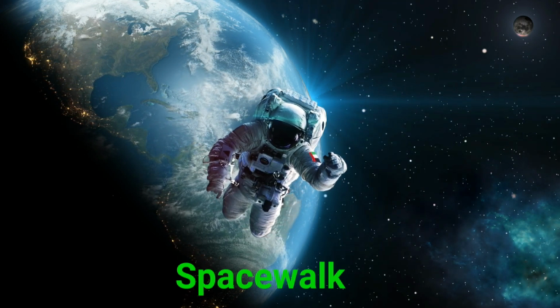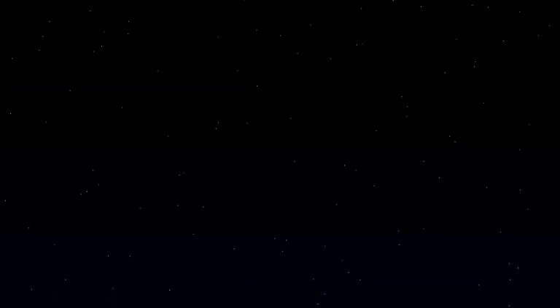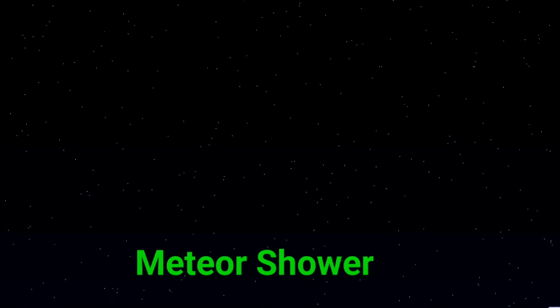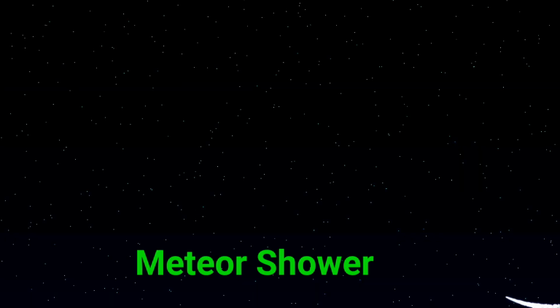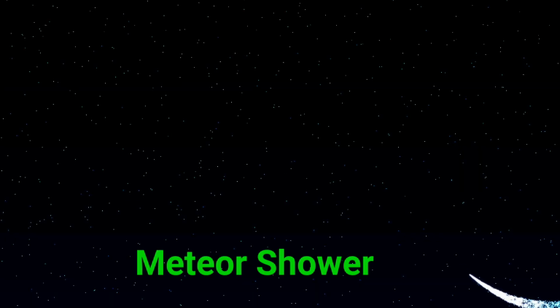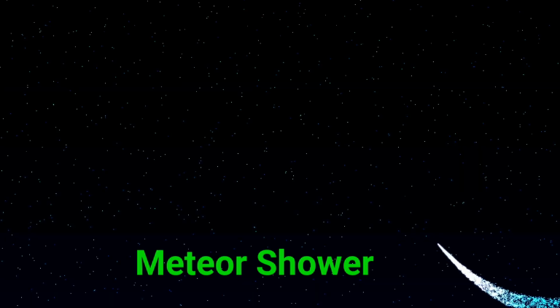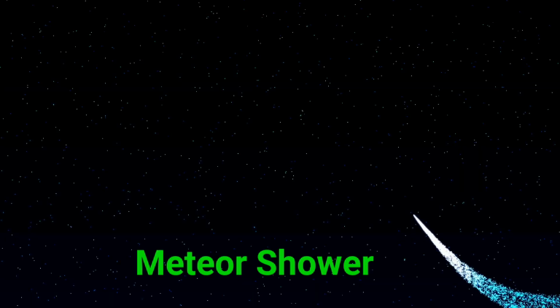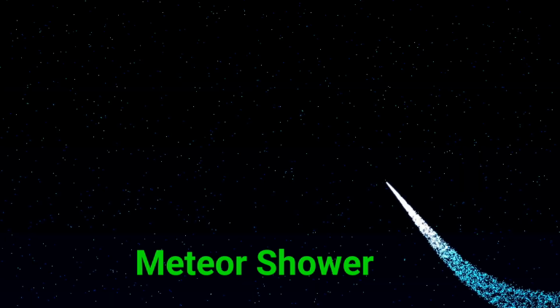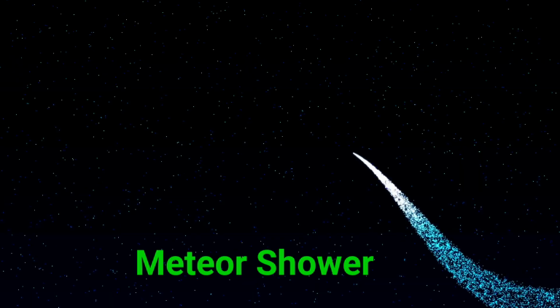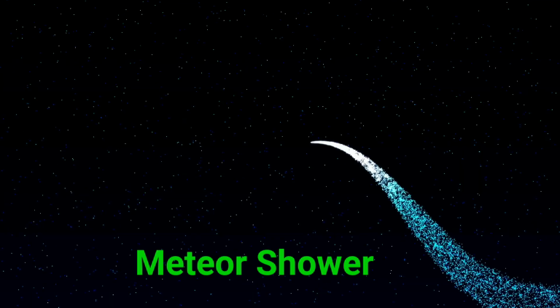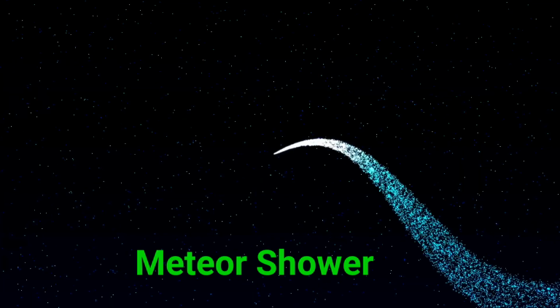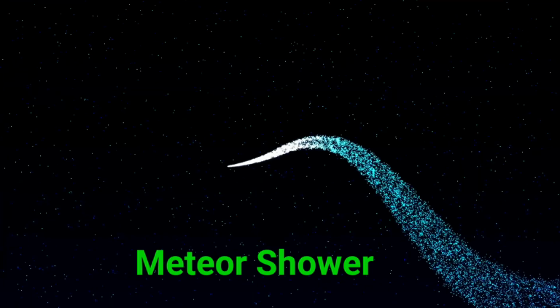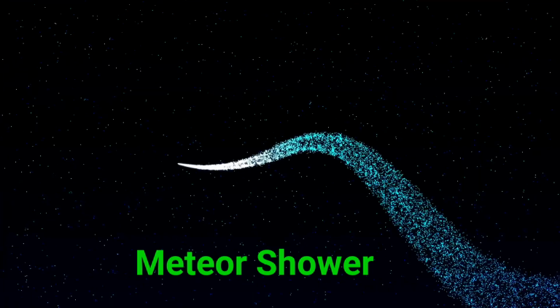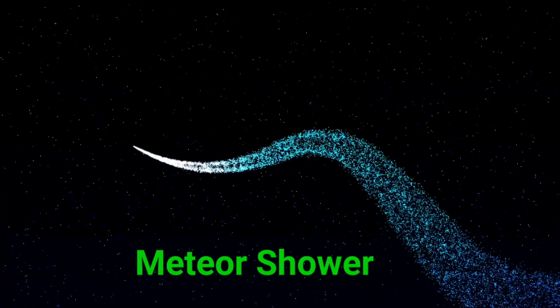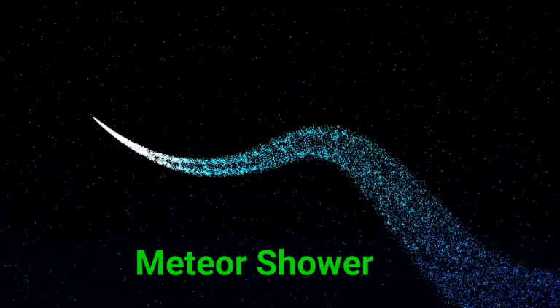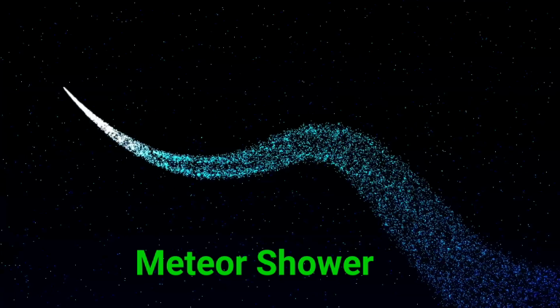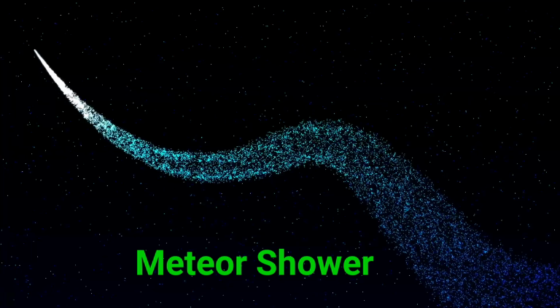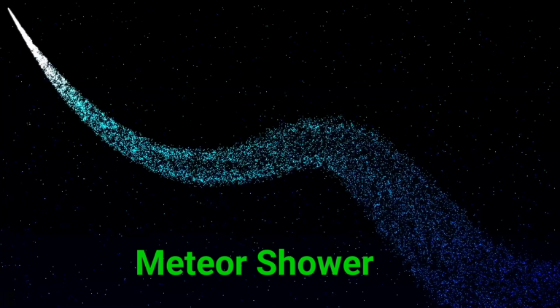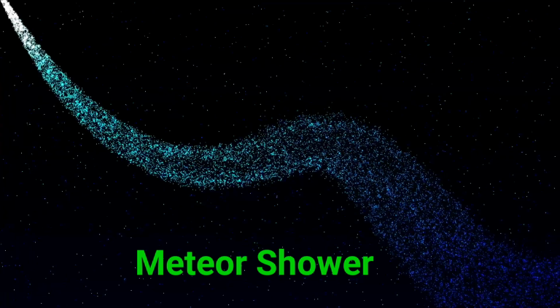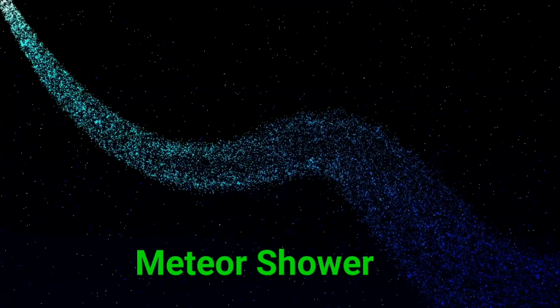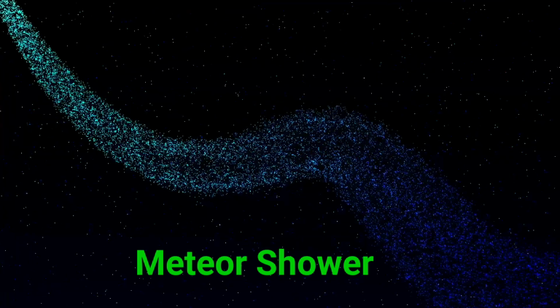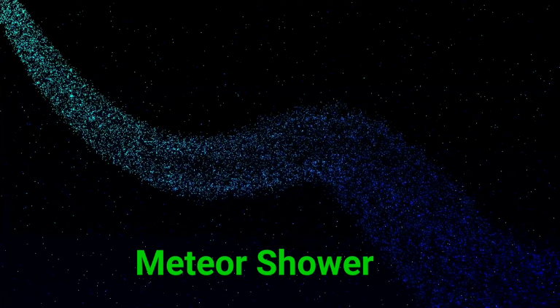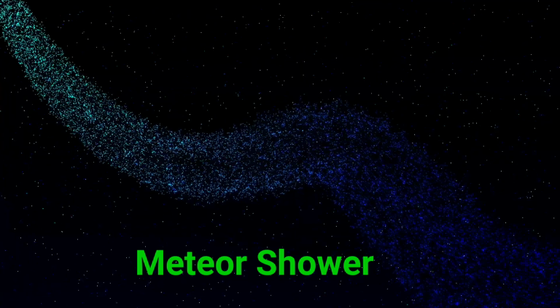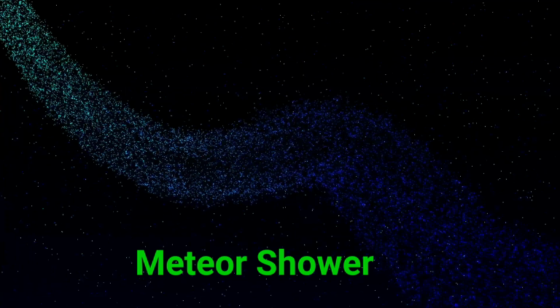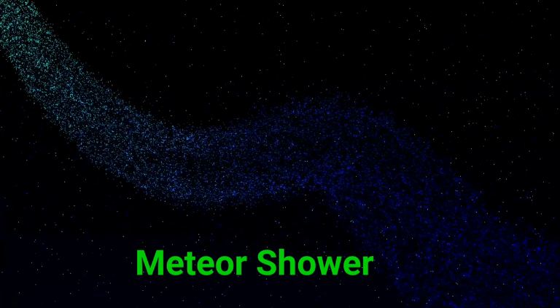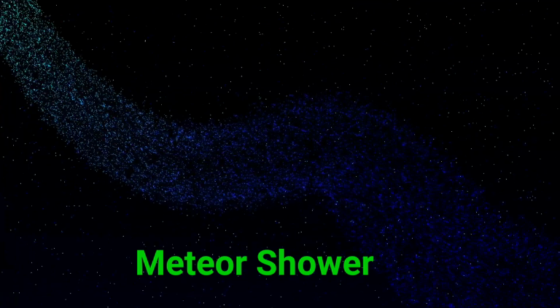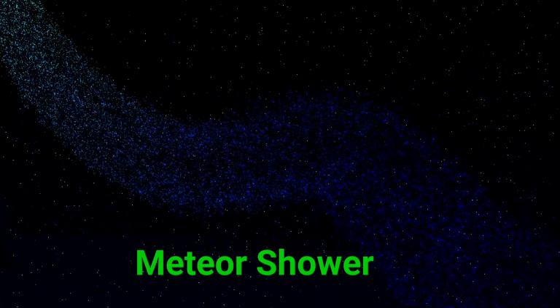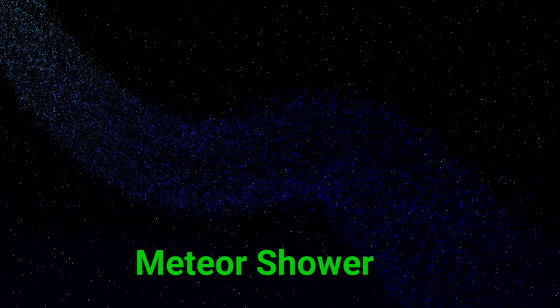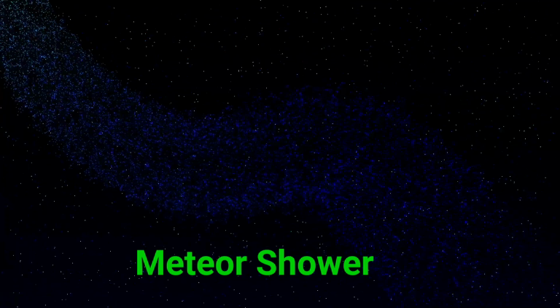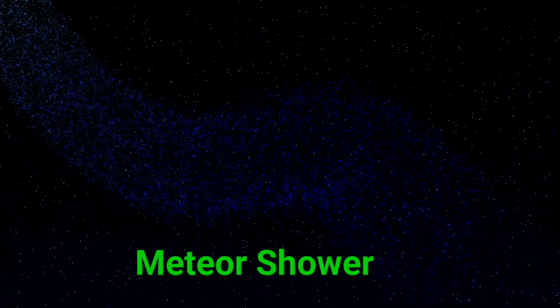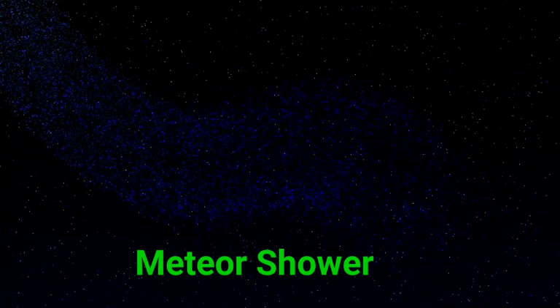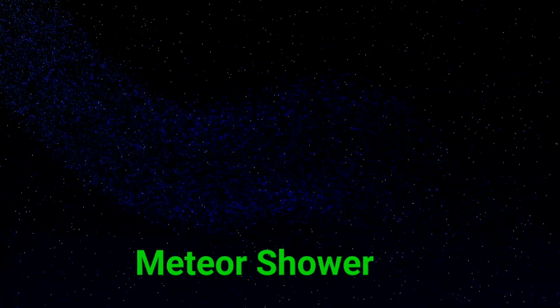This is a meteor shower. A meteor shower is when lots of shooting stars zip across the night sky.